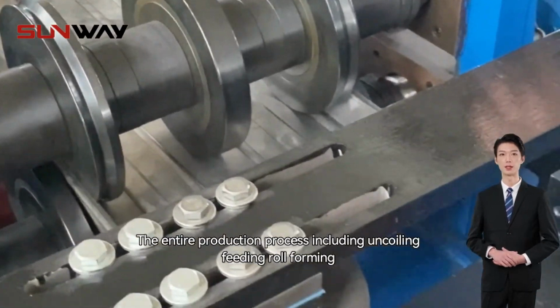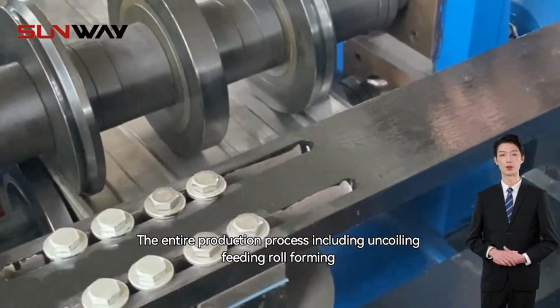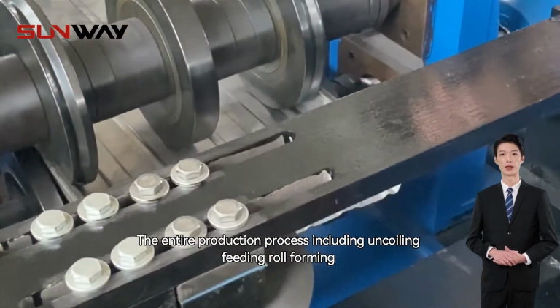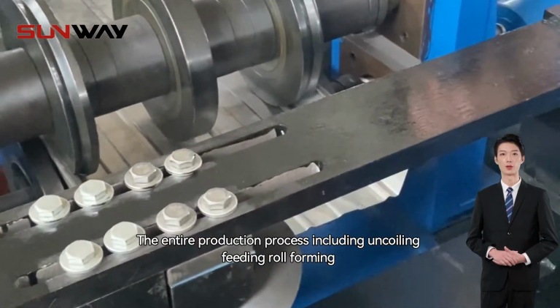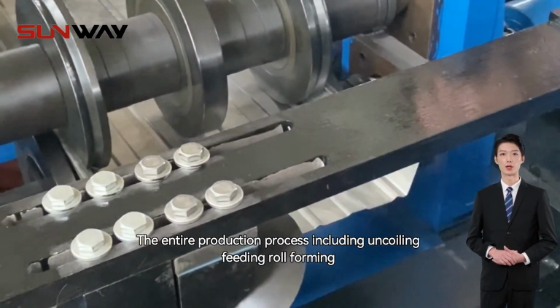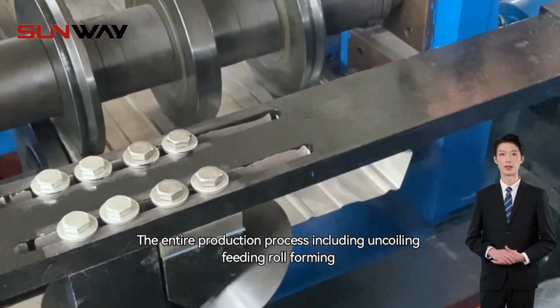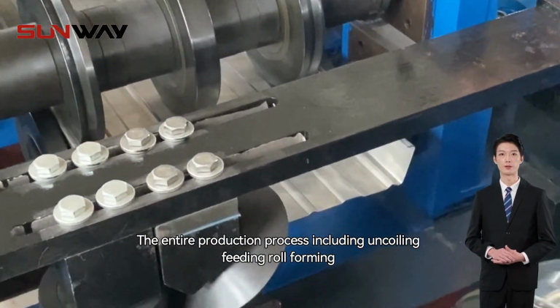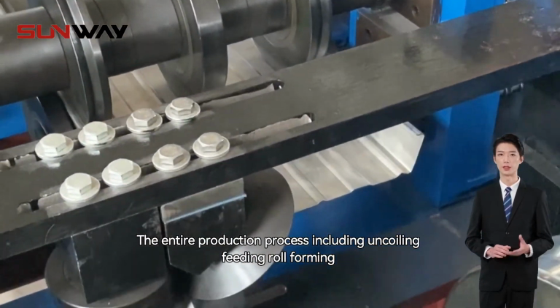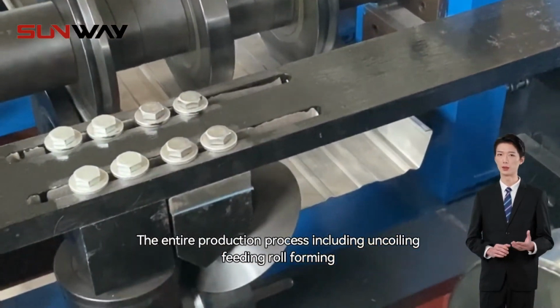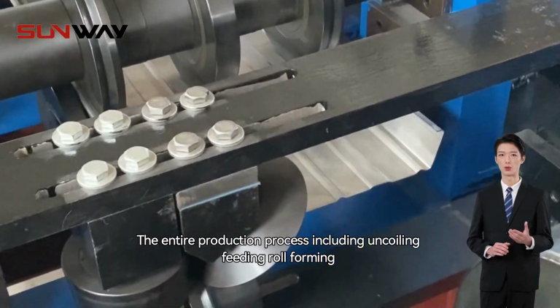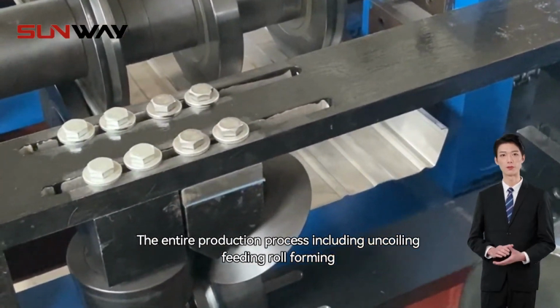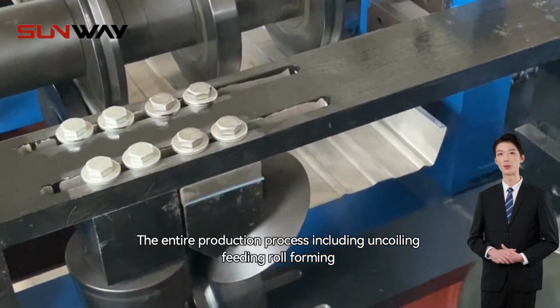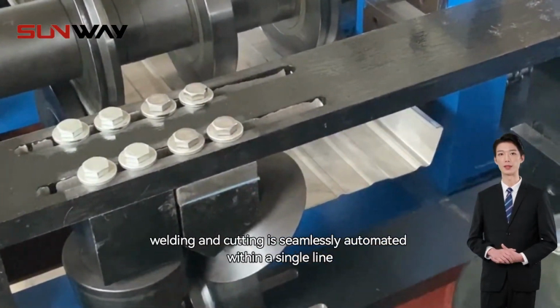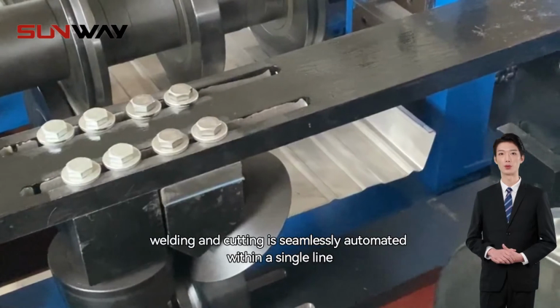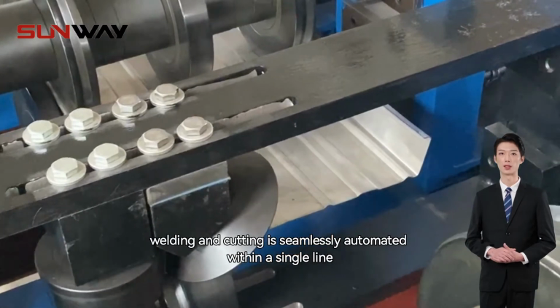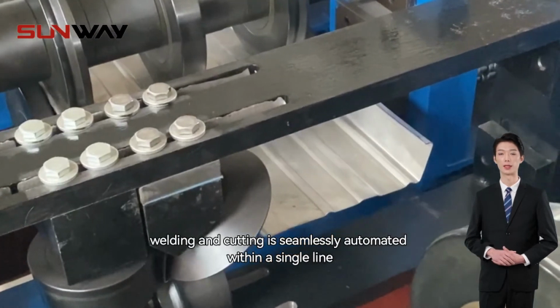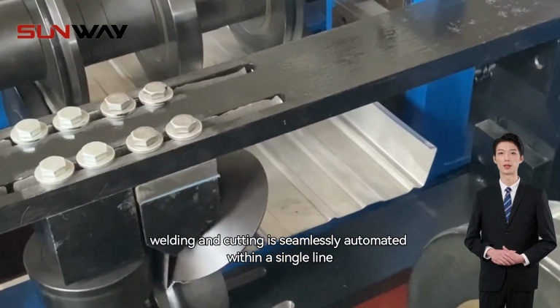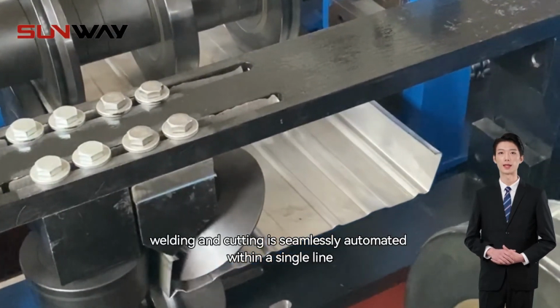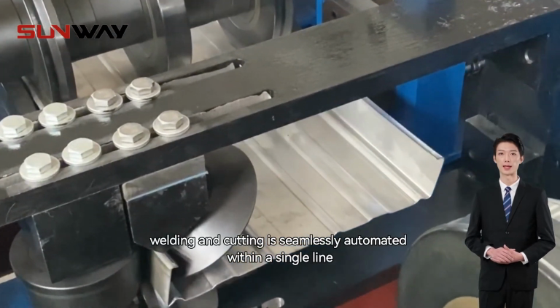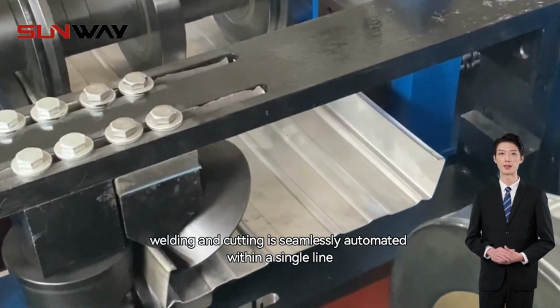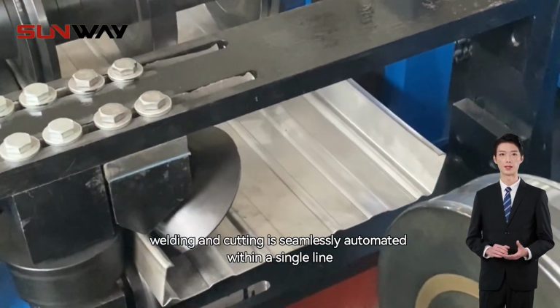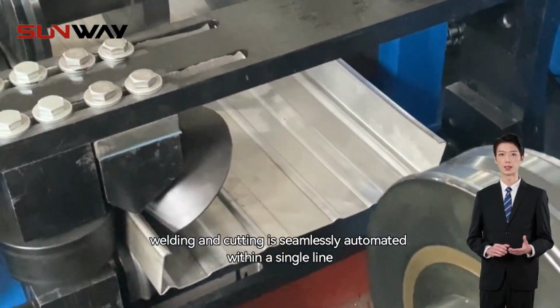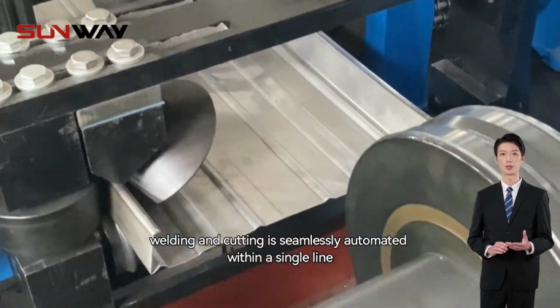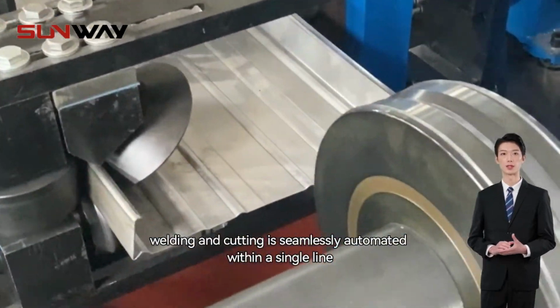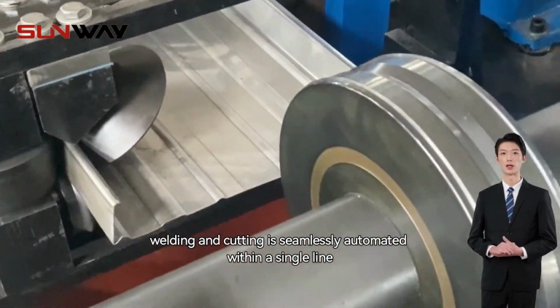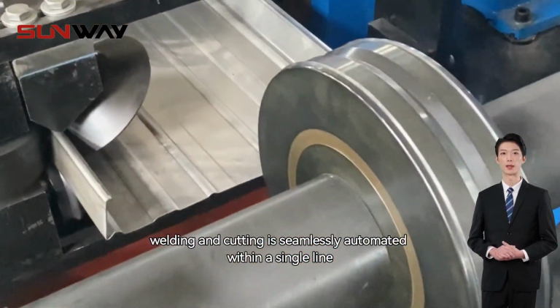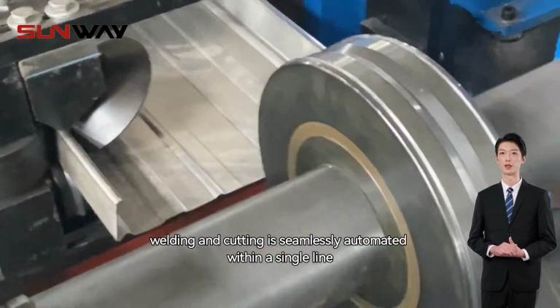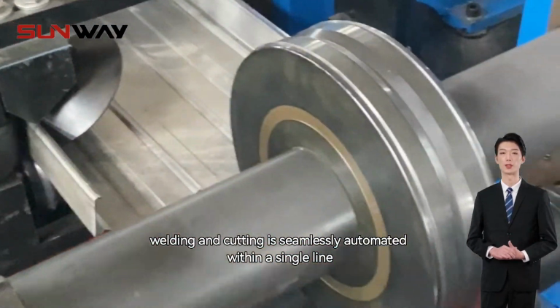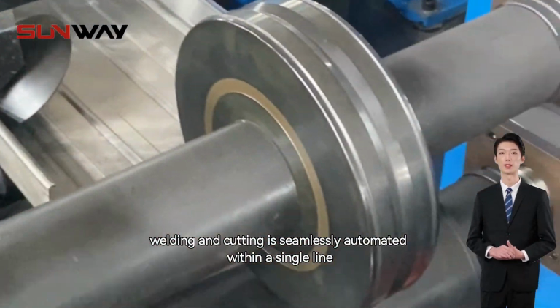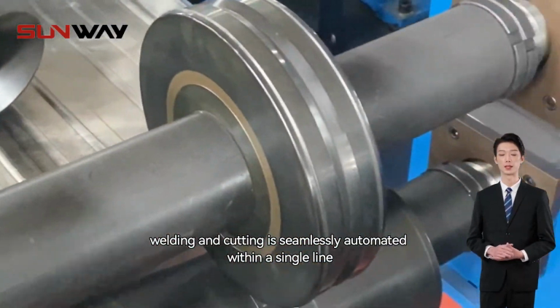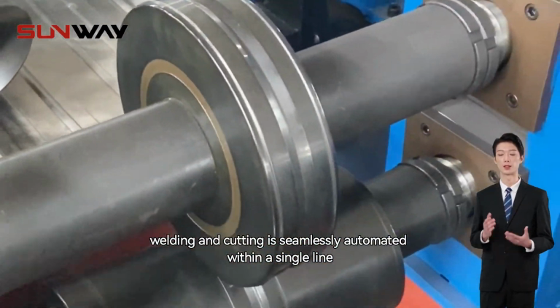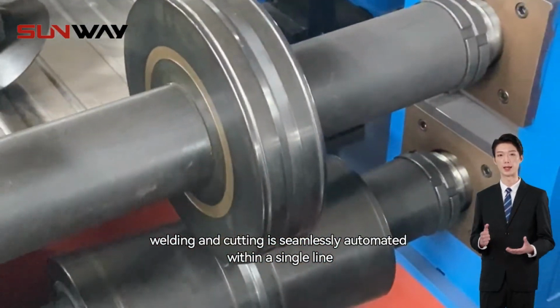including uncoiling, feeding, roll-forming, welding, and cutting, is seamlessly automated within a single line.